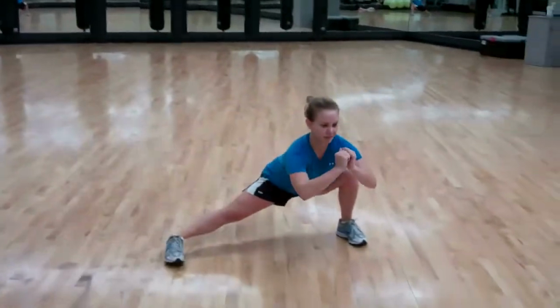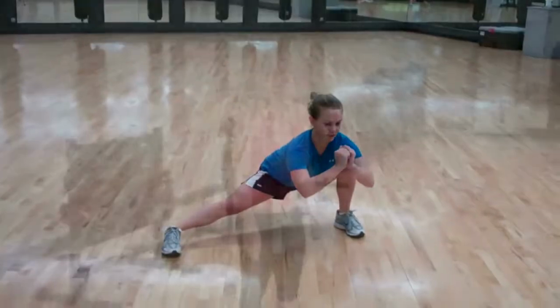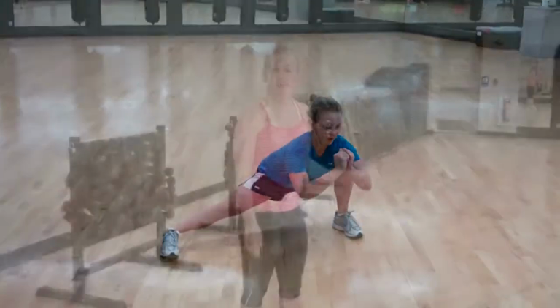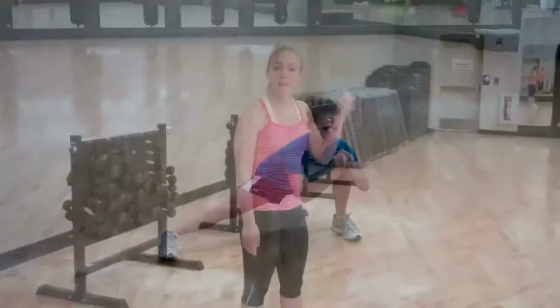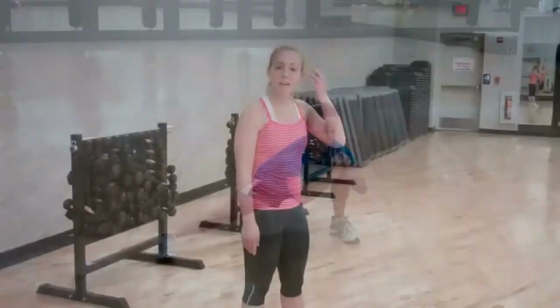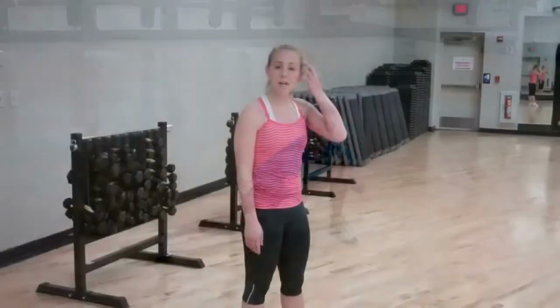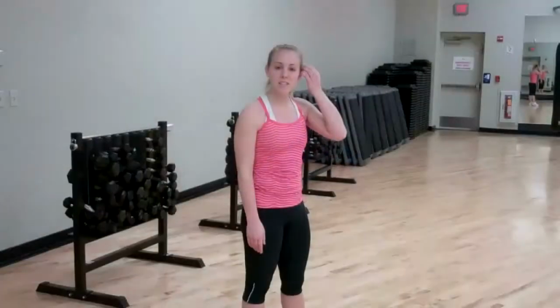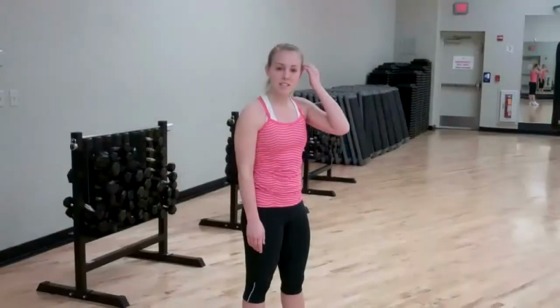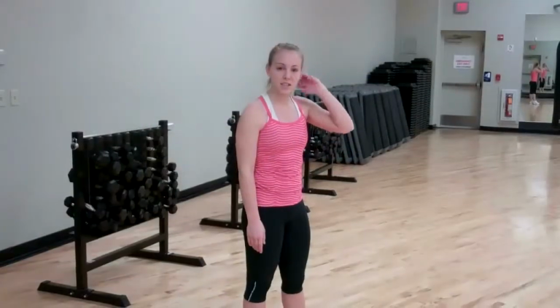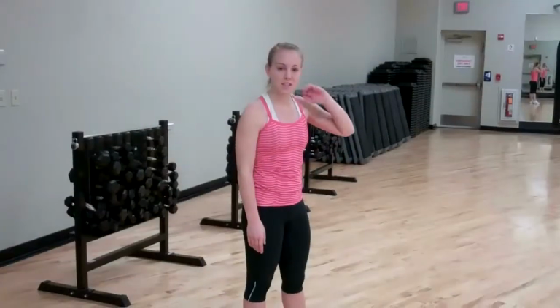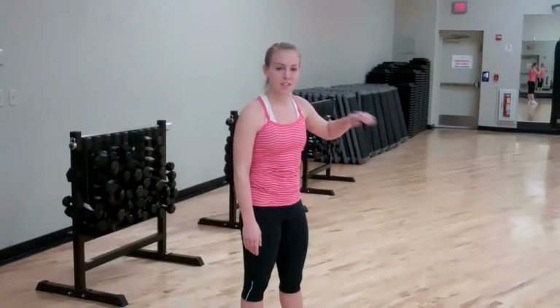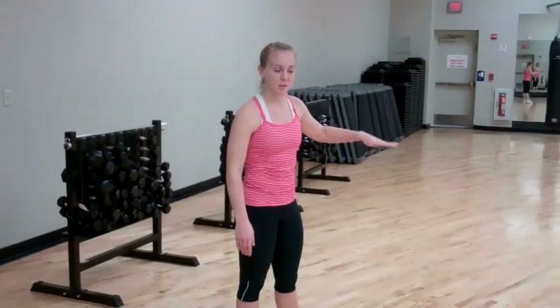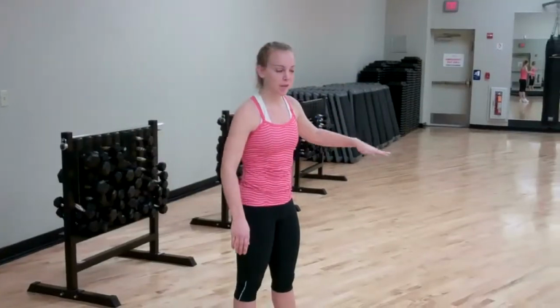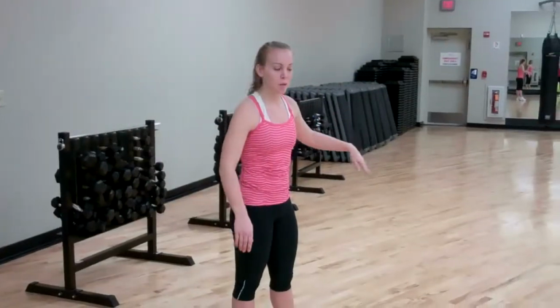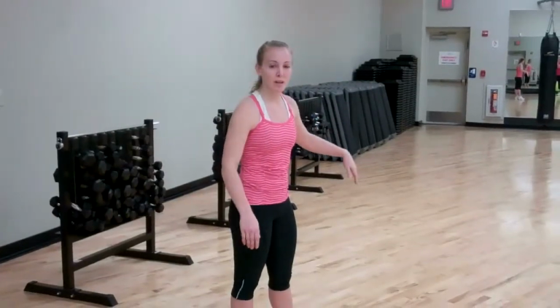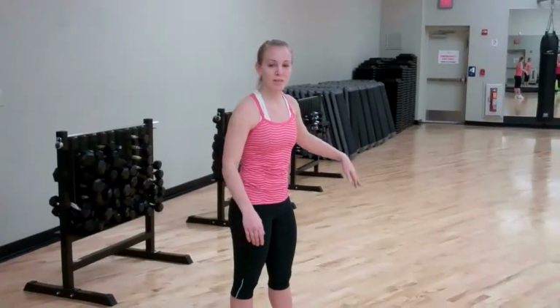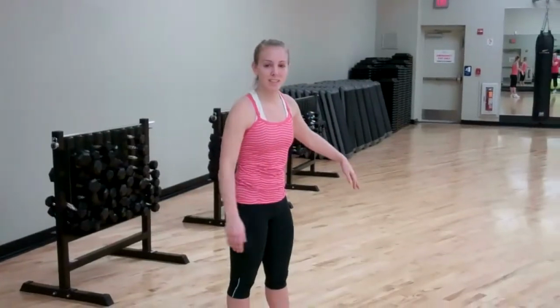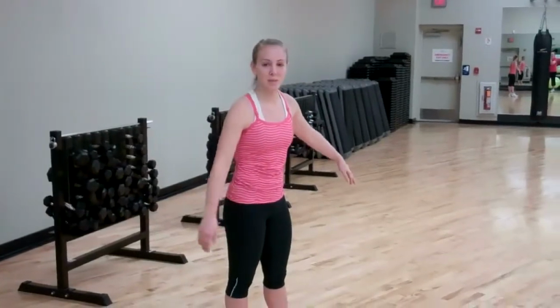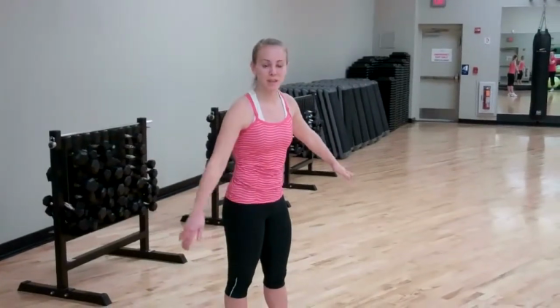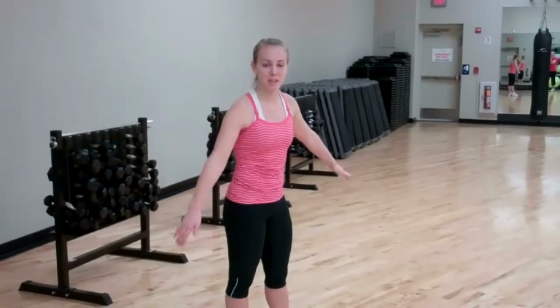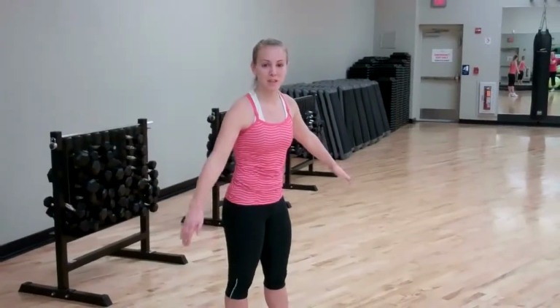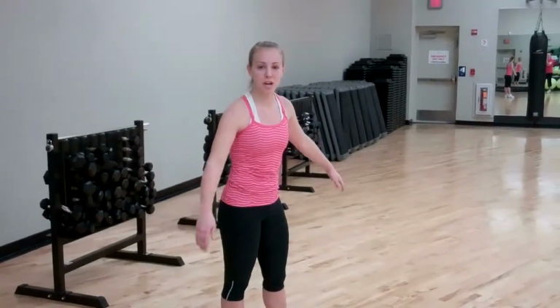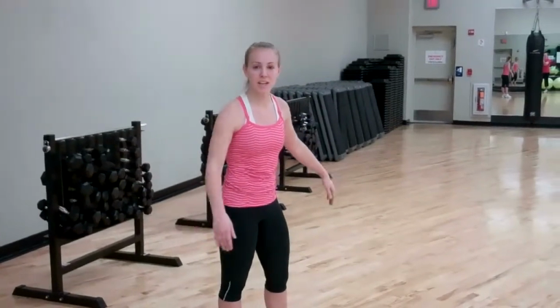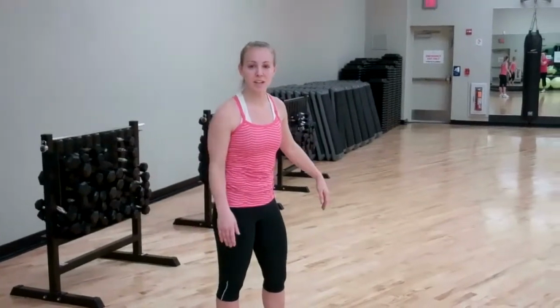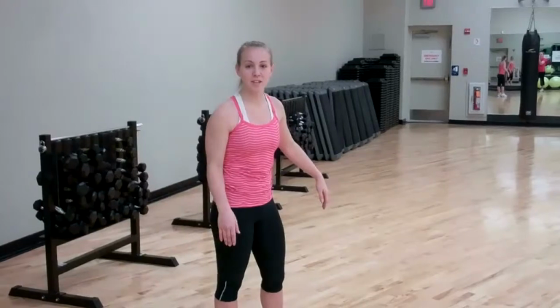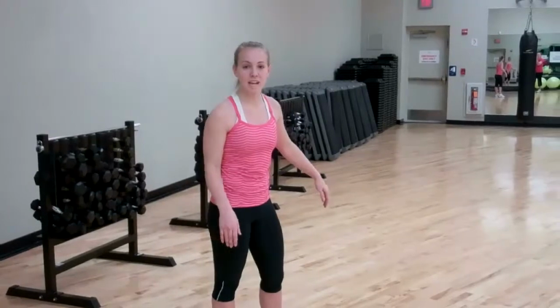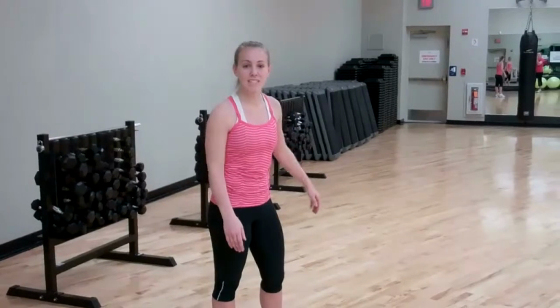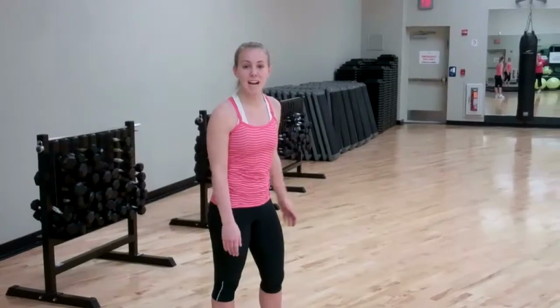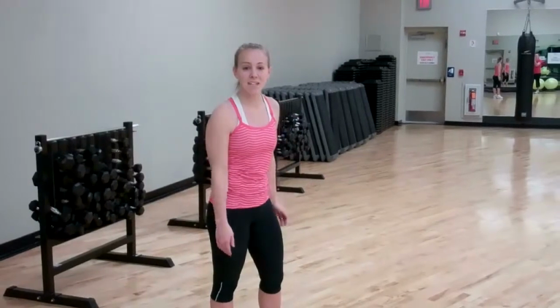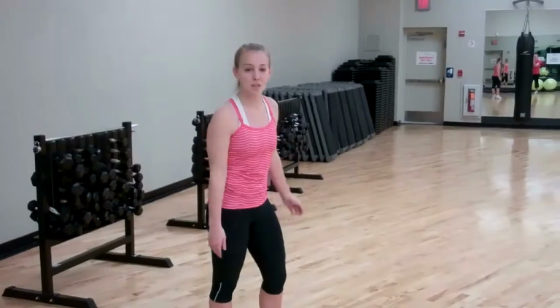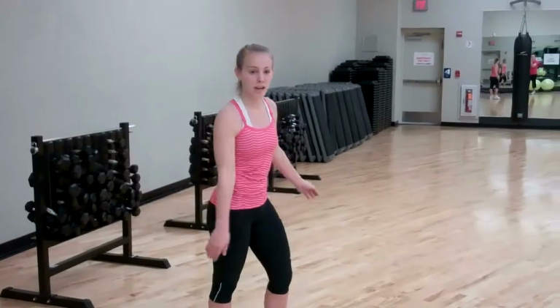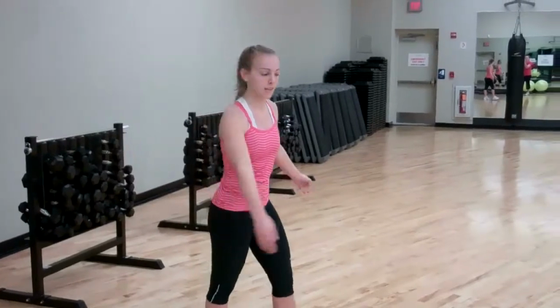I'm doing leg raise scissors and here we're going to work on flexibility, so try and get your legs as high as you can.